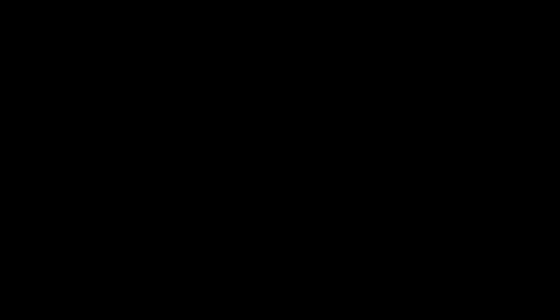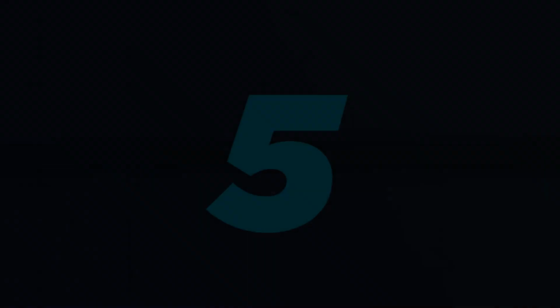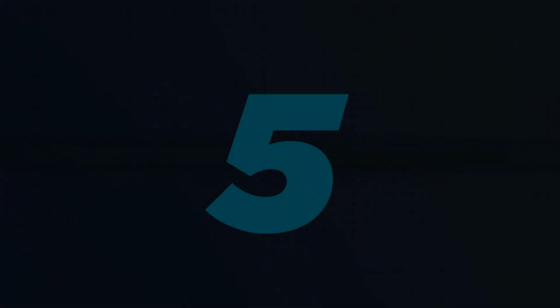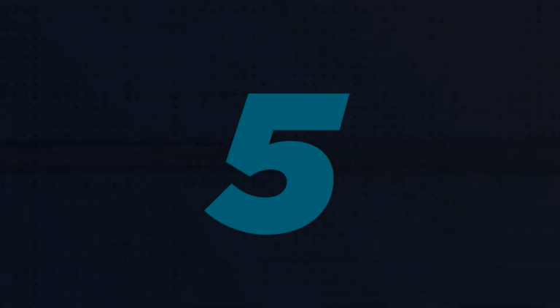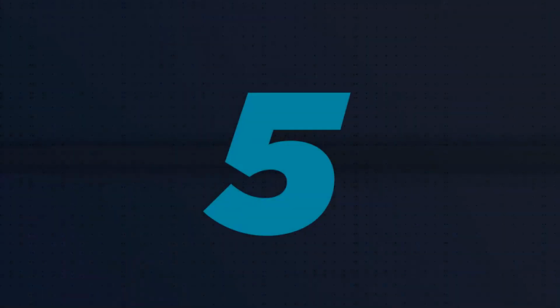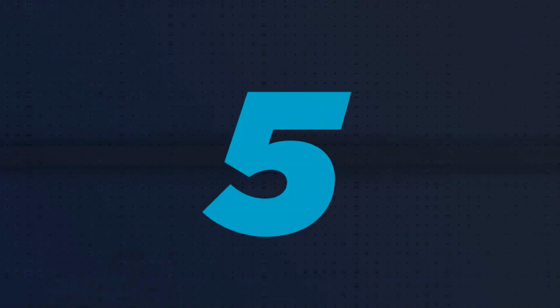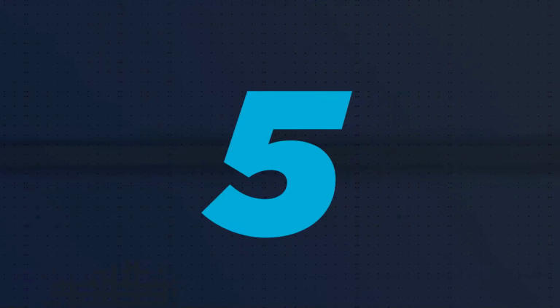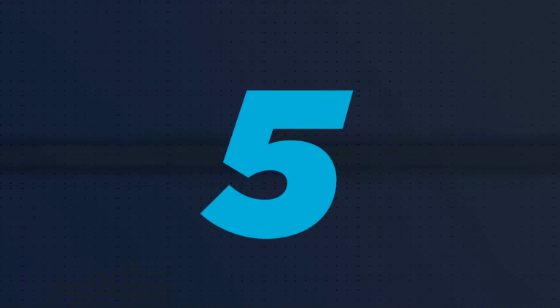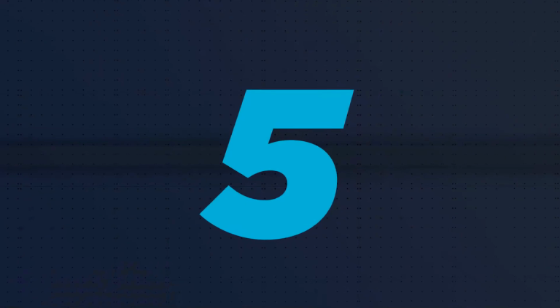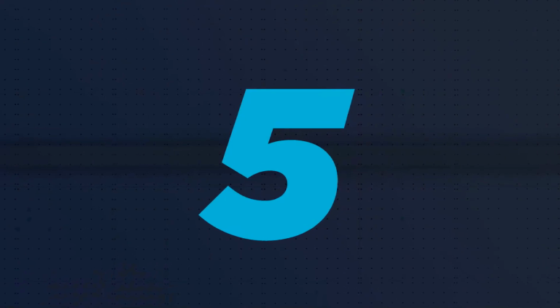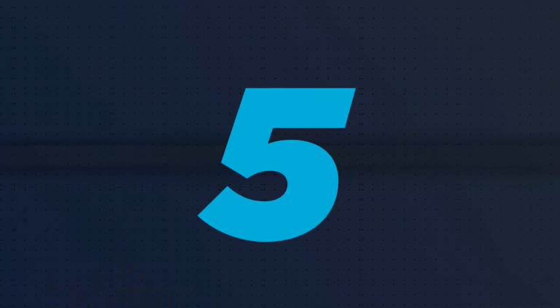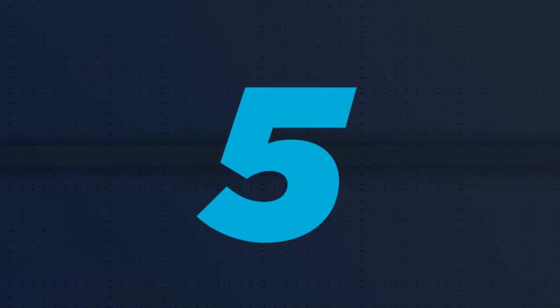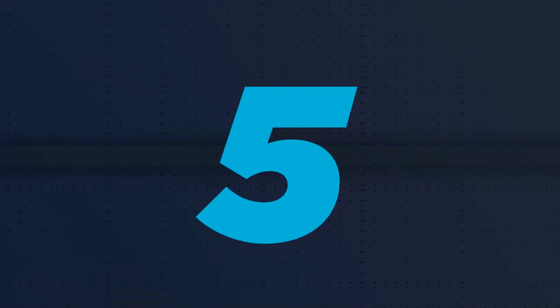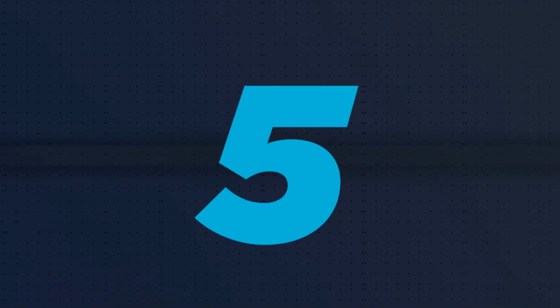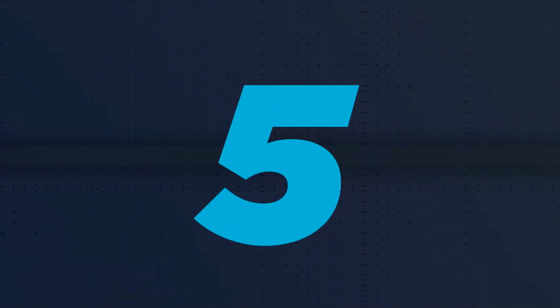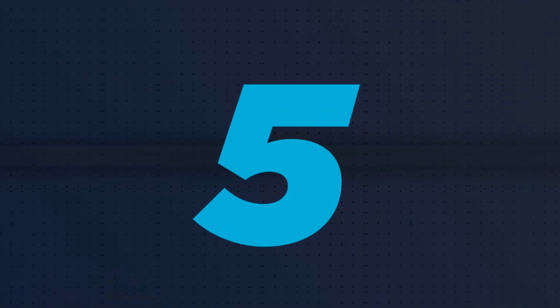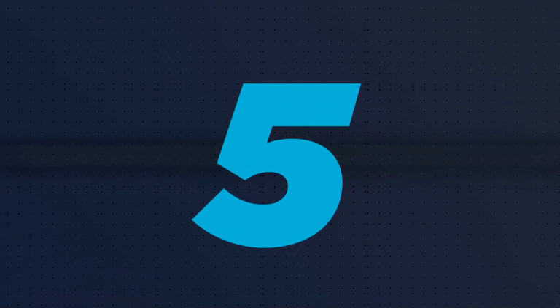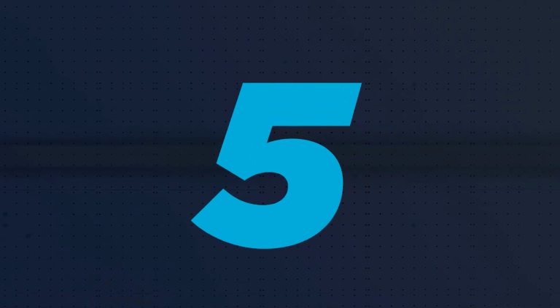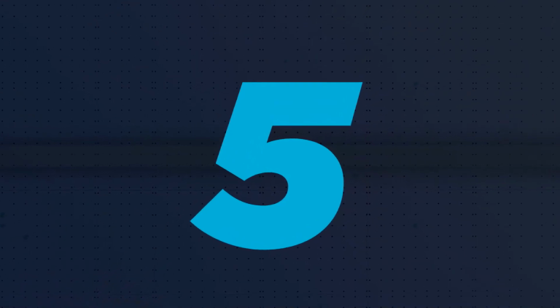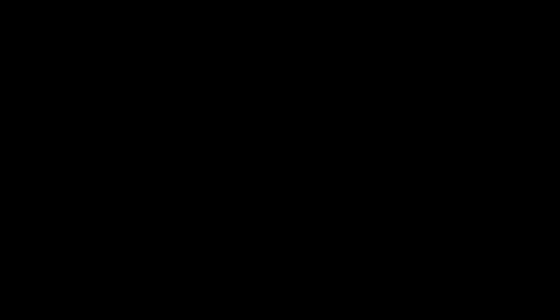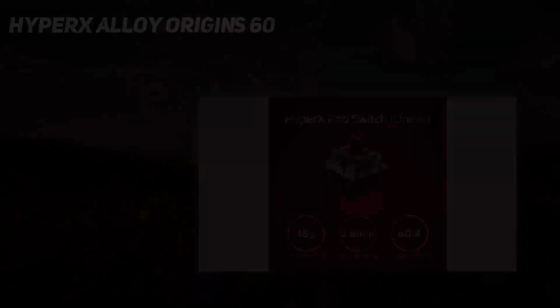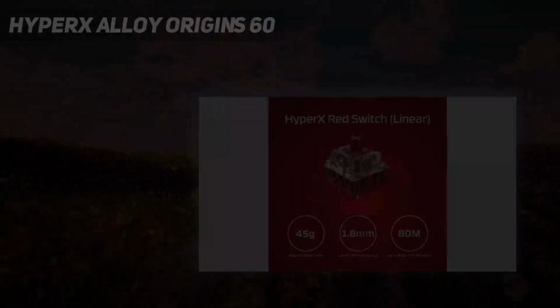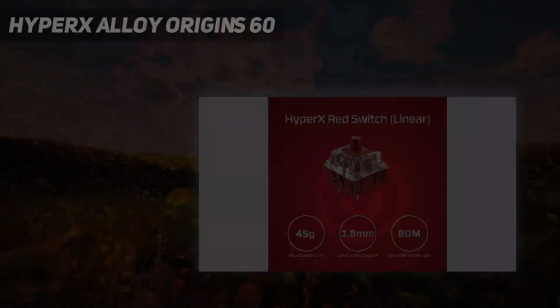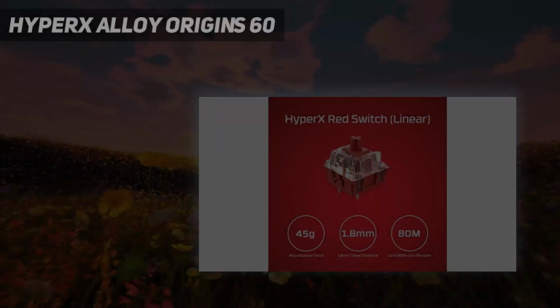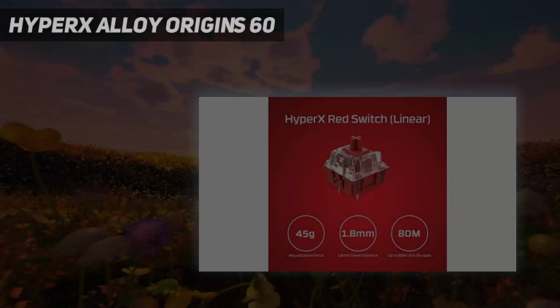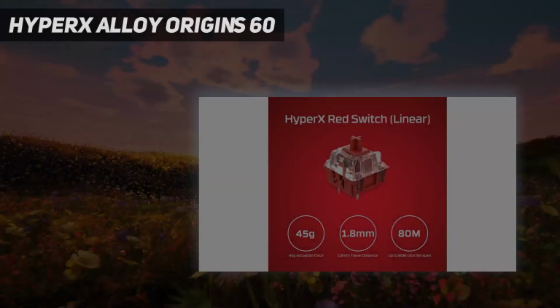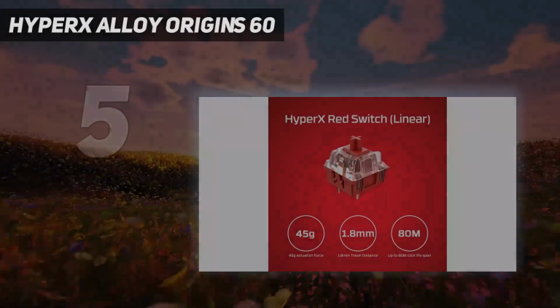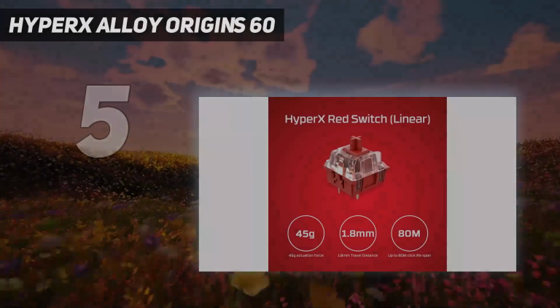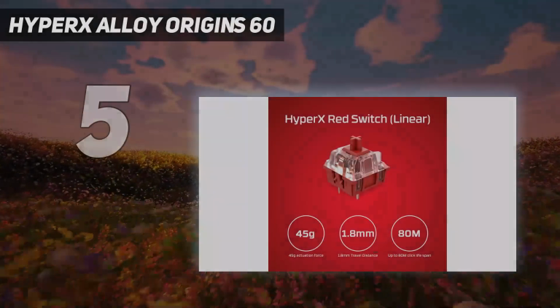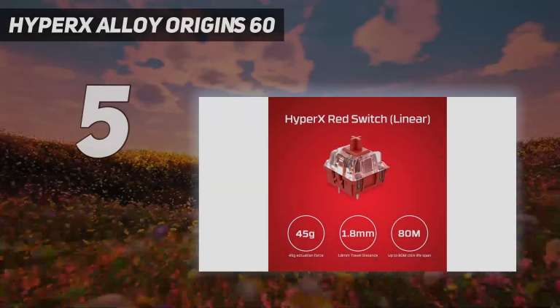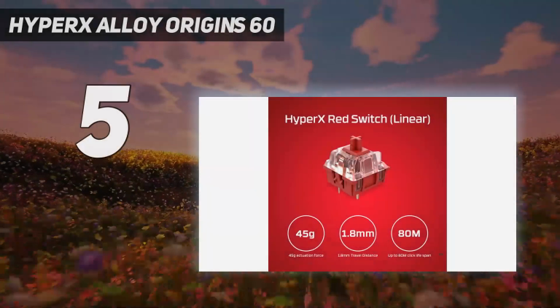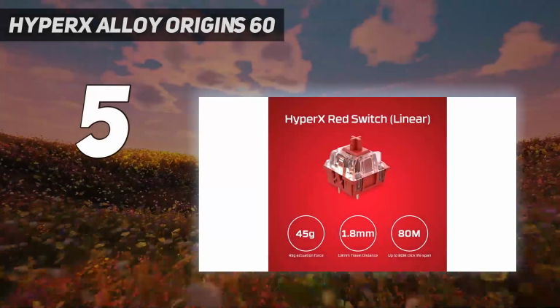Starting at number 5: the HyperX Alloy Origins 60.